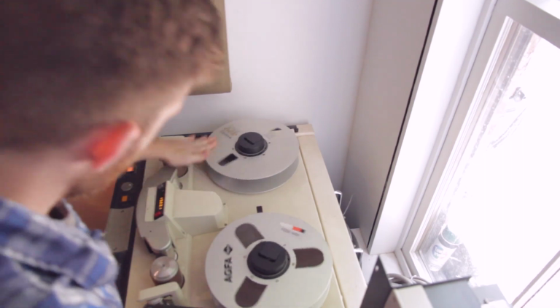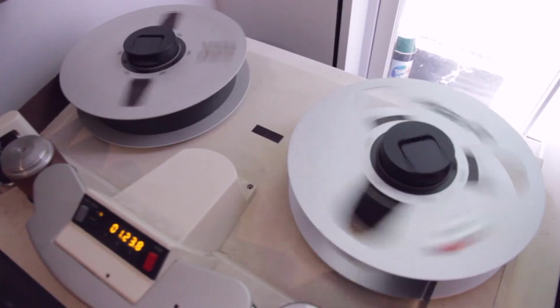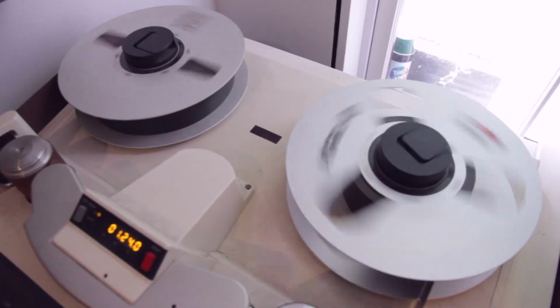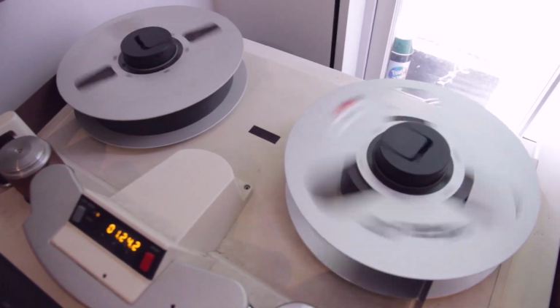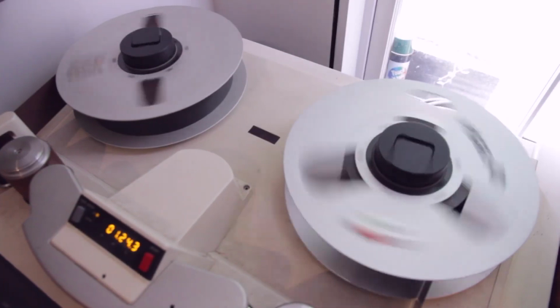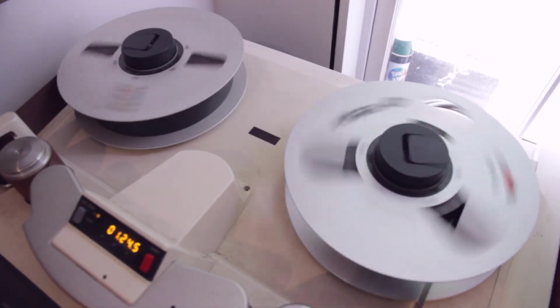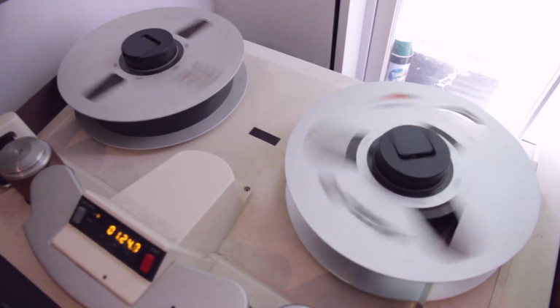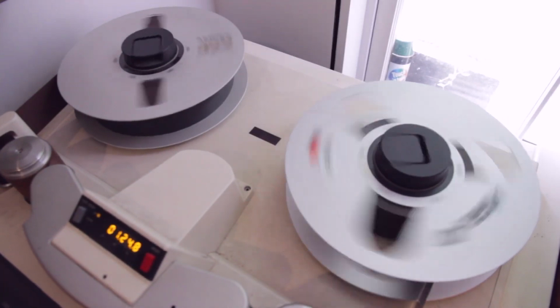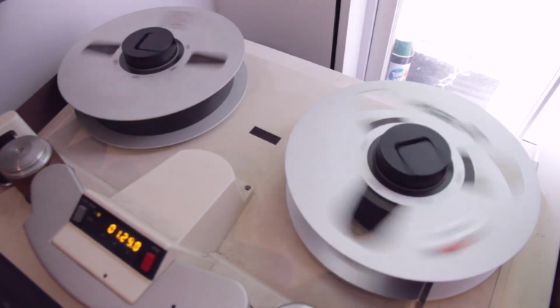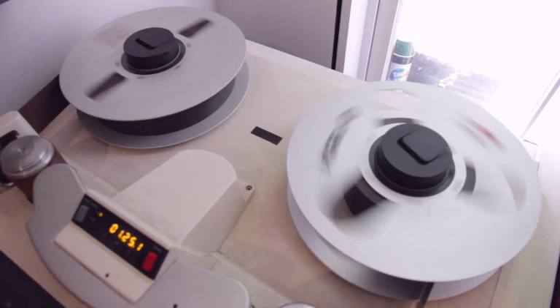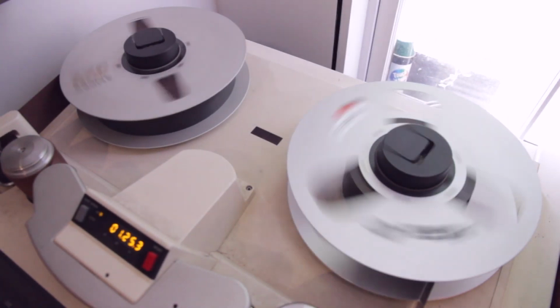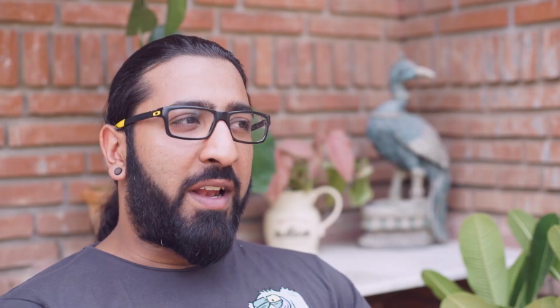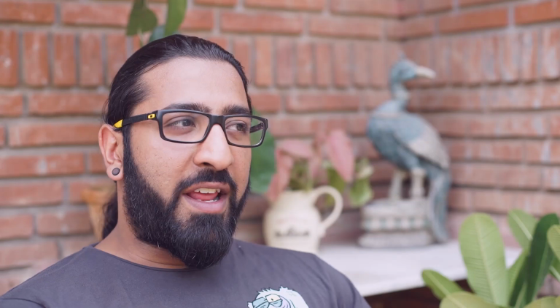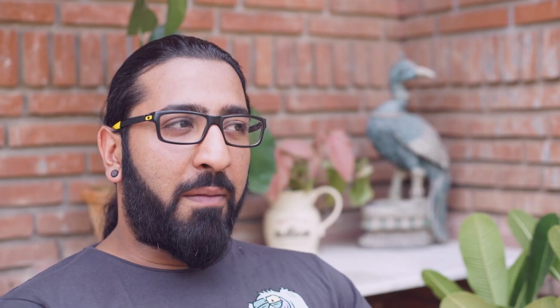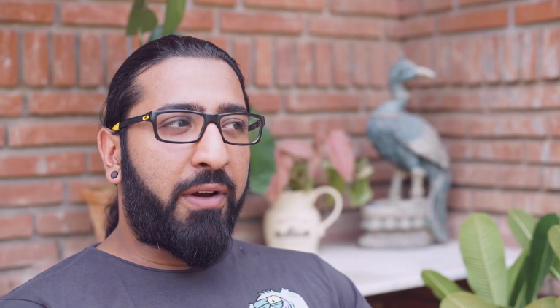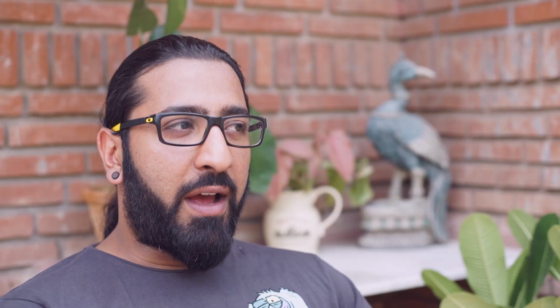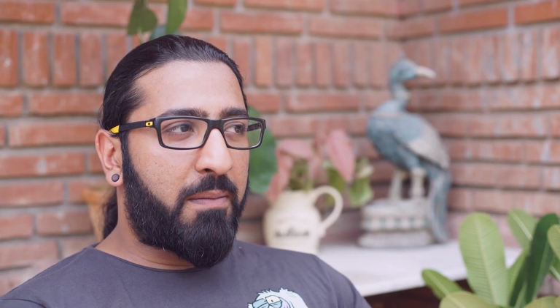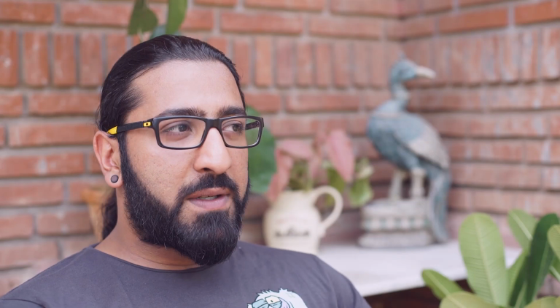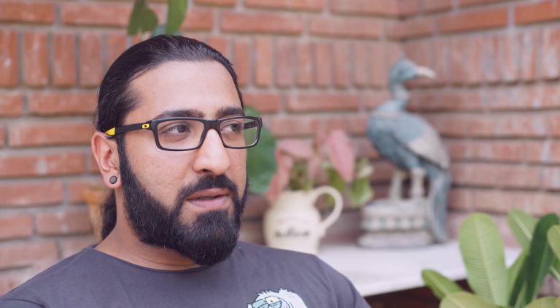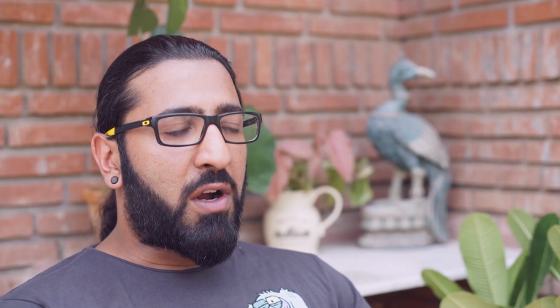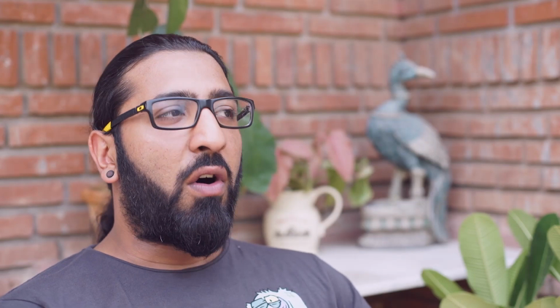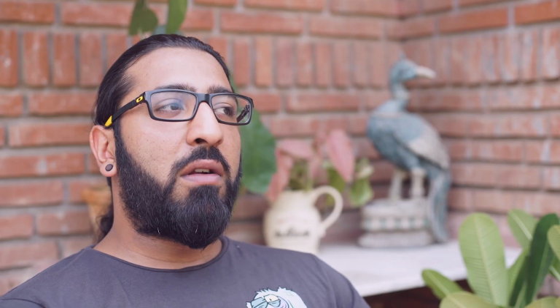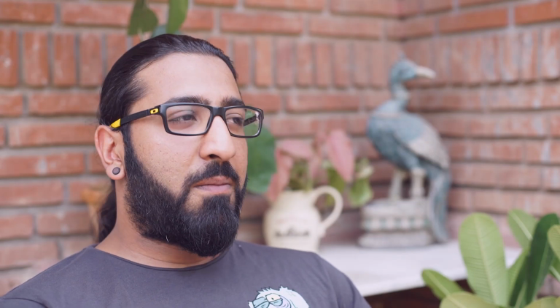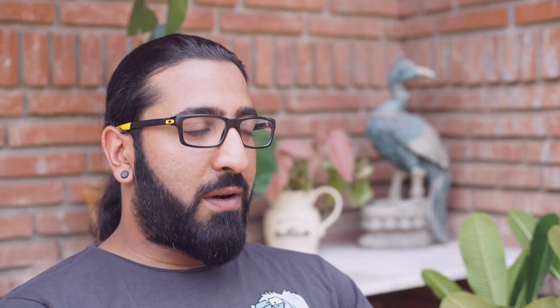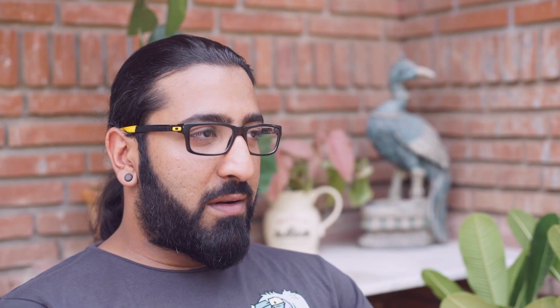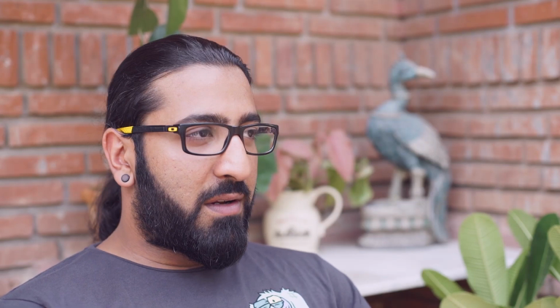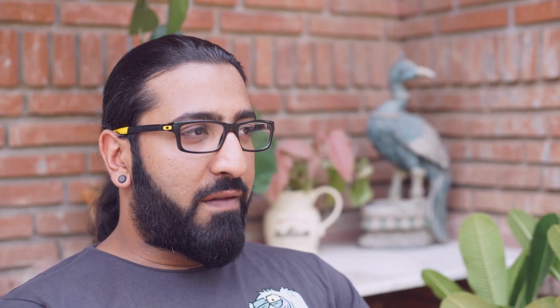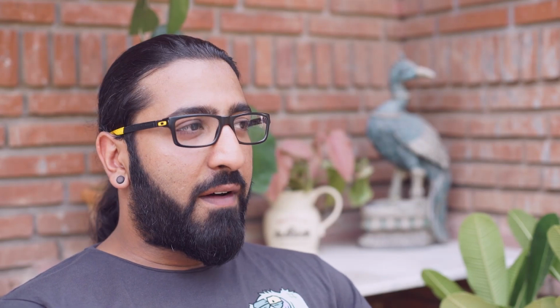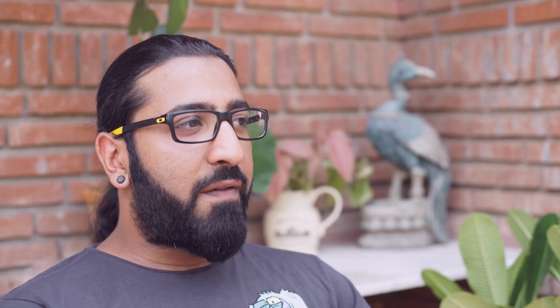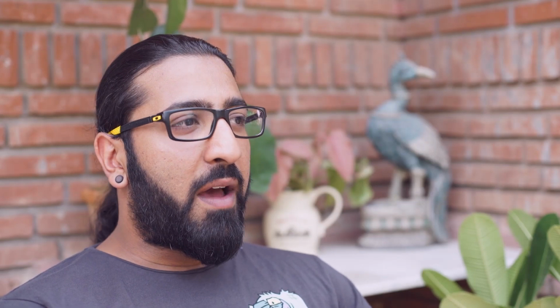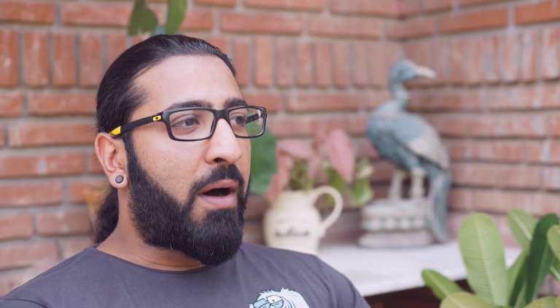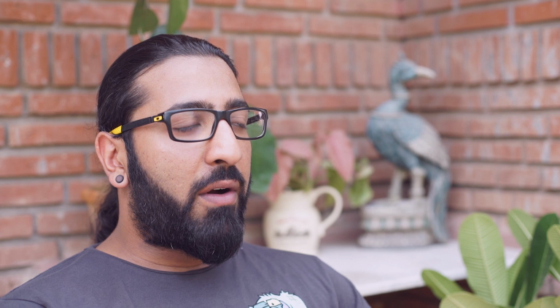All the microphones went through Millennia preamps — not all, but a fair amount.